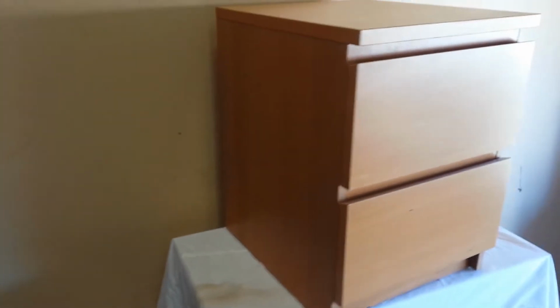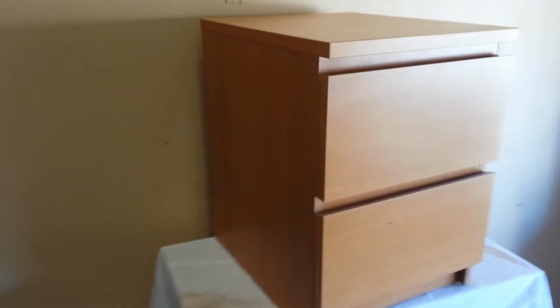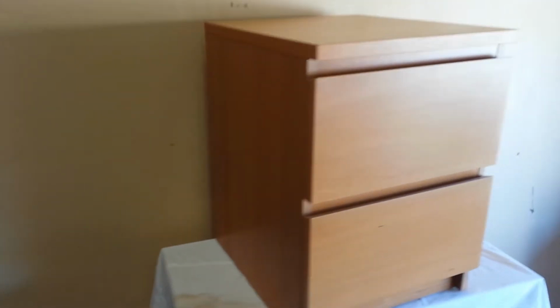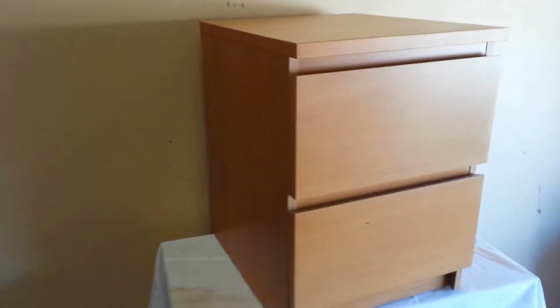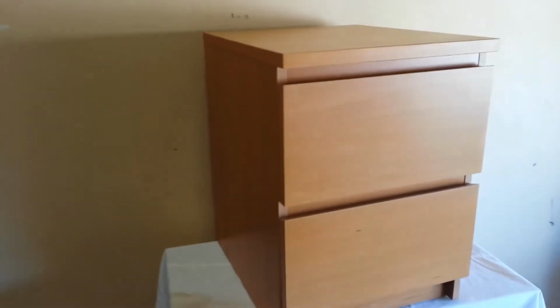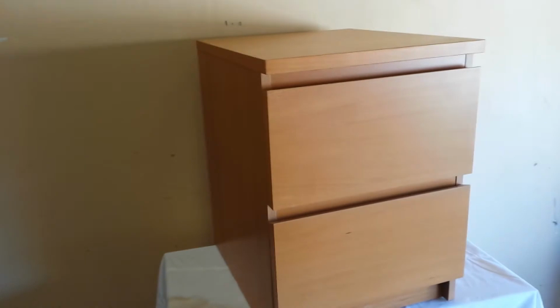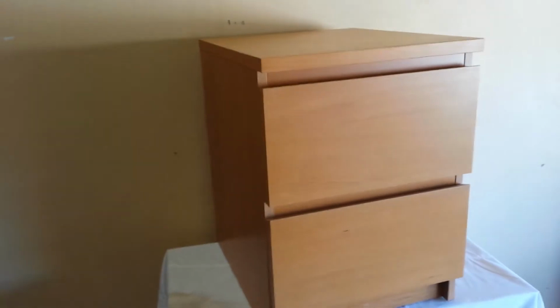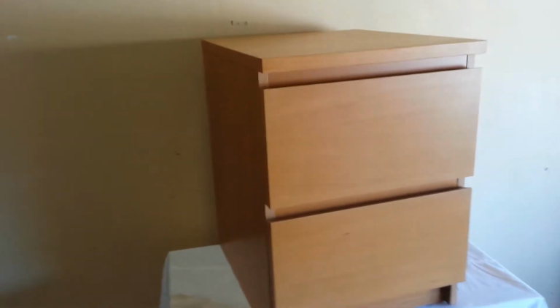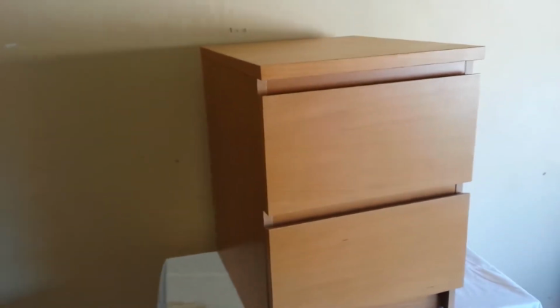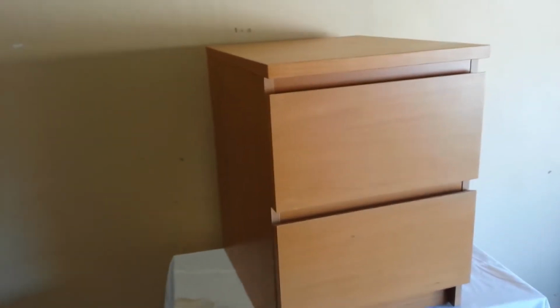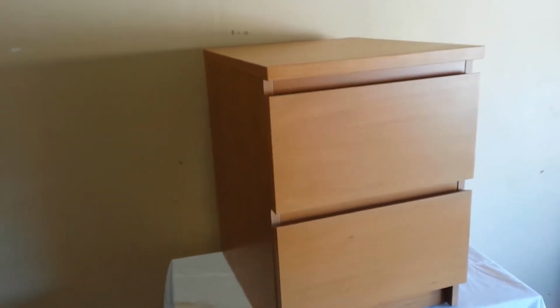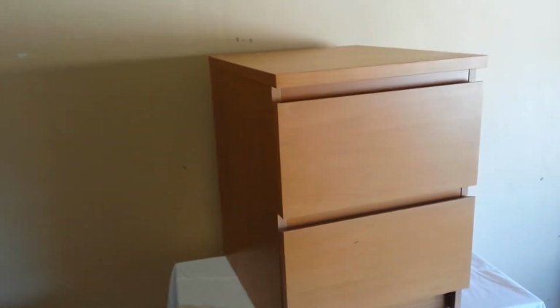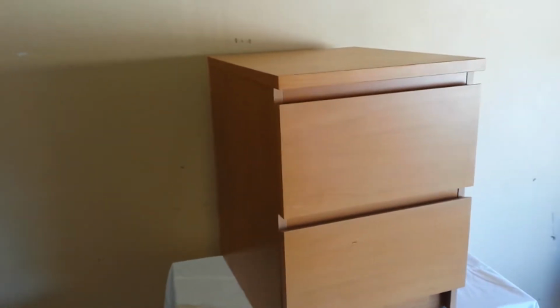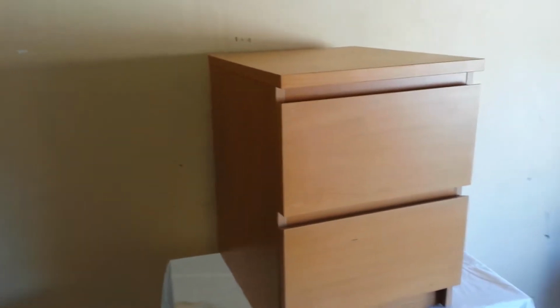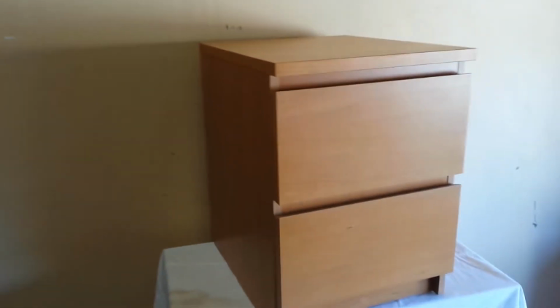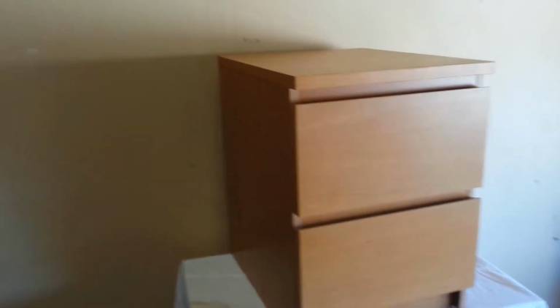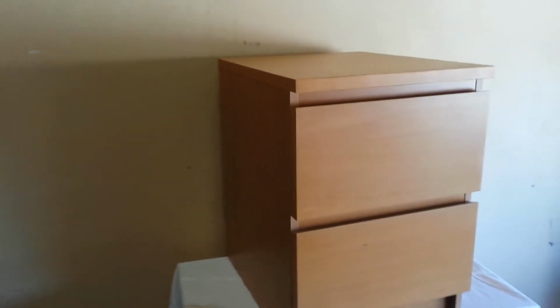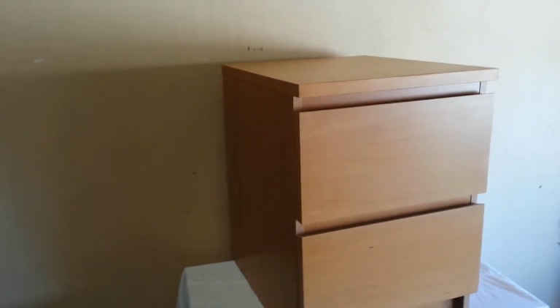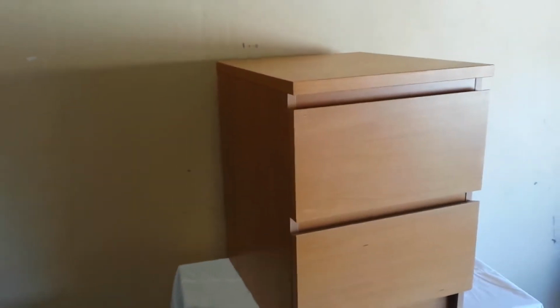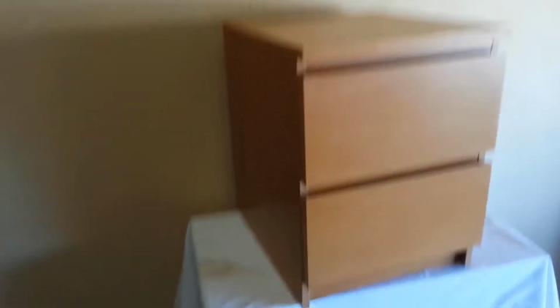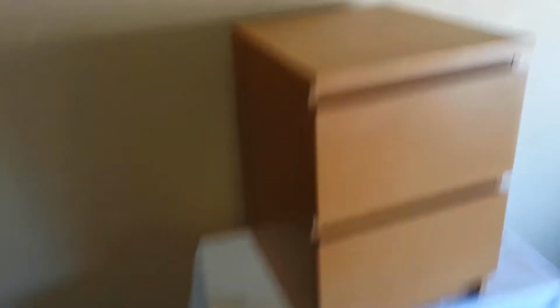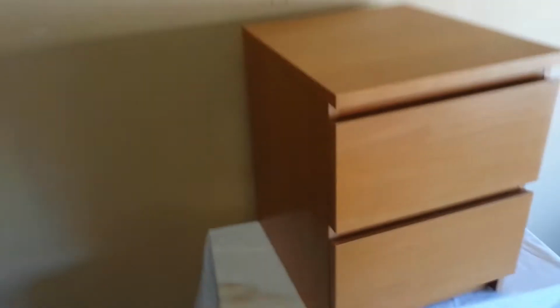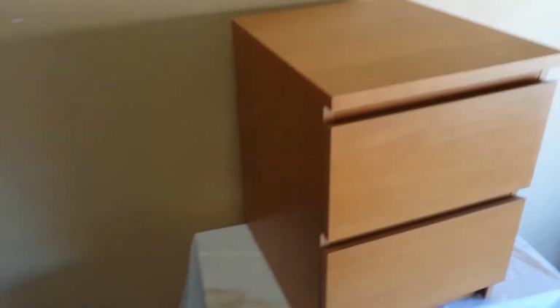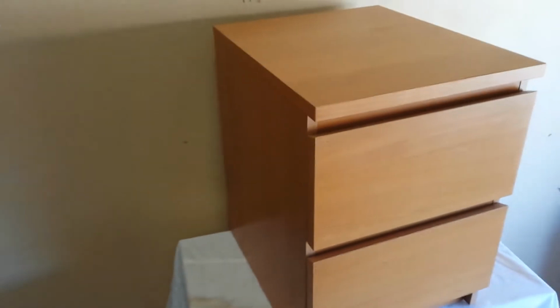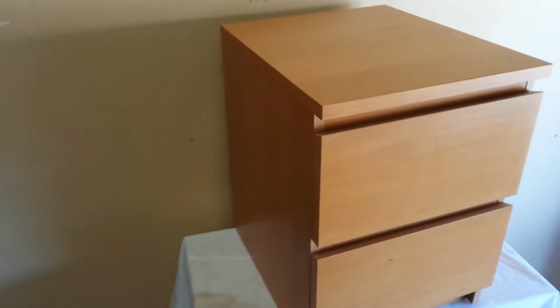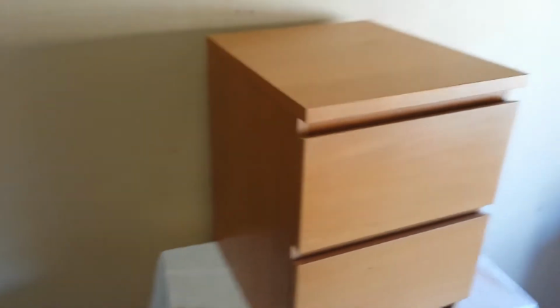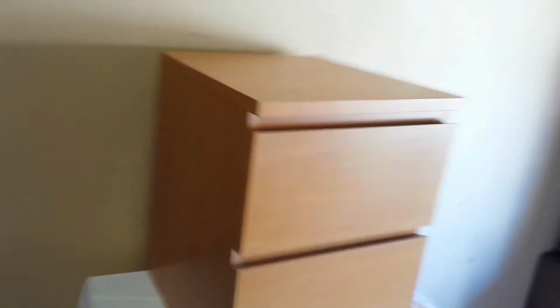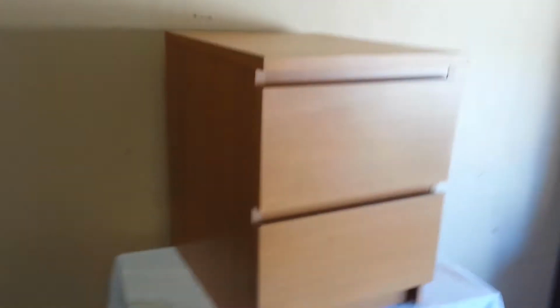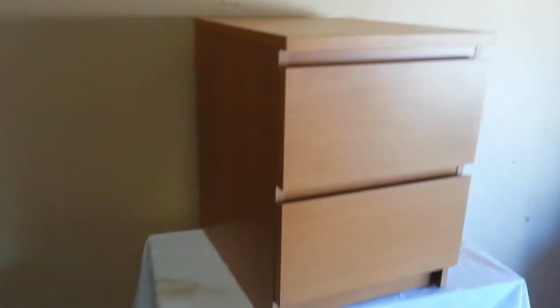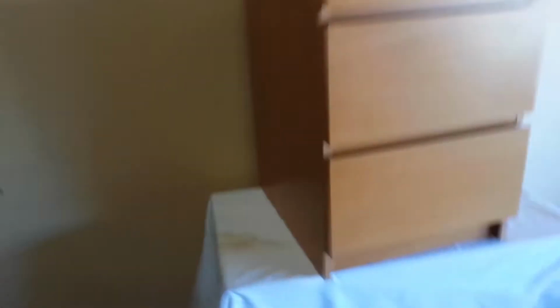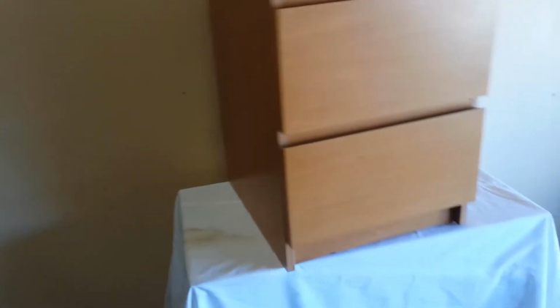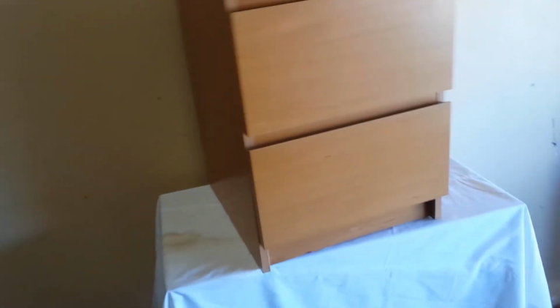So measurements: 16 by 19 by 22 — that's 16 wide, 19 deep, 22 high.